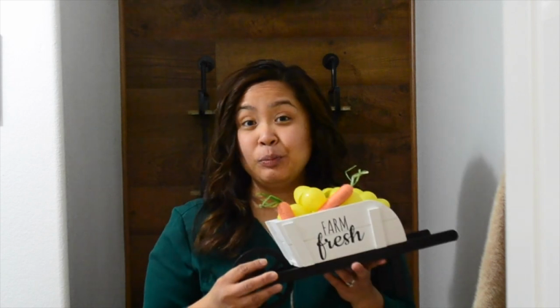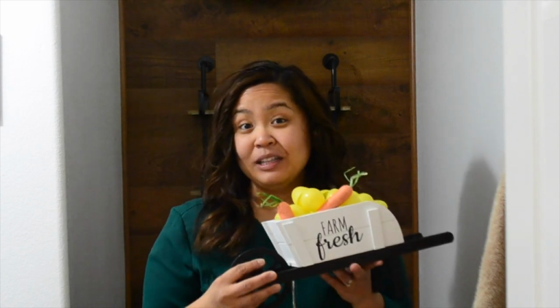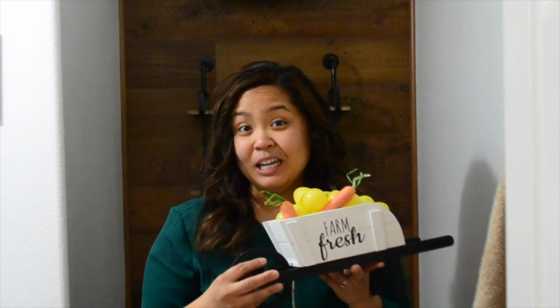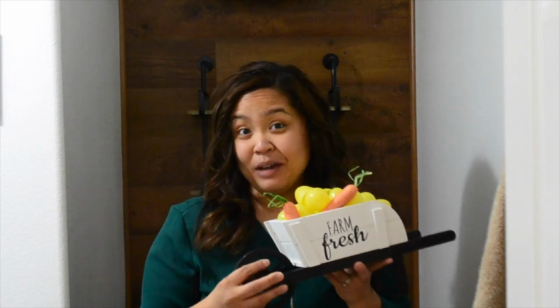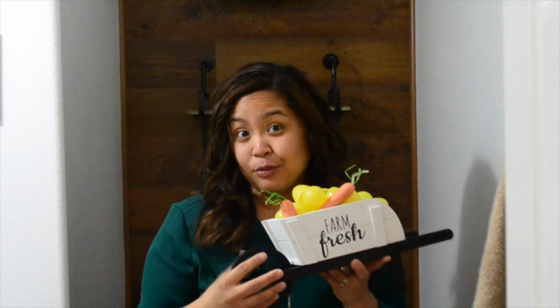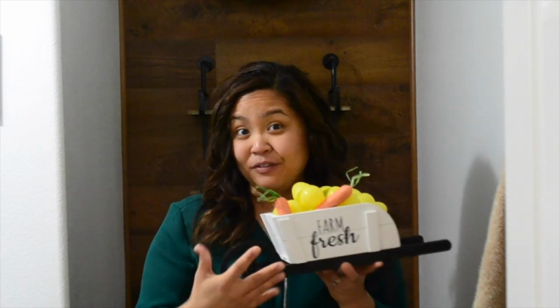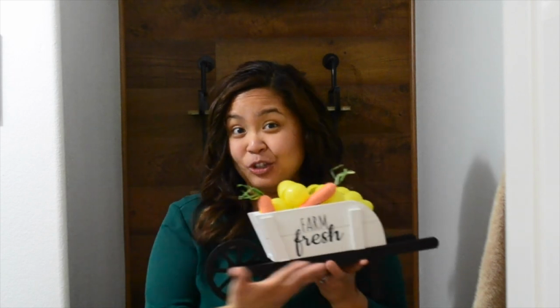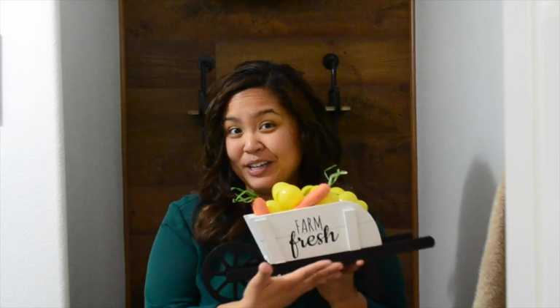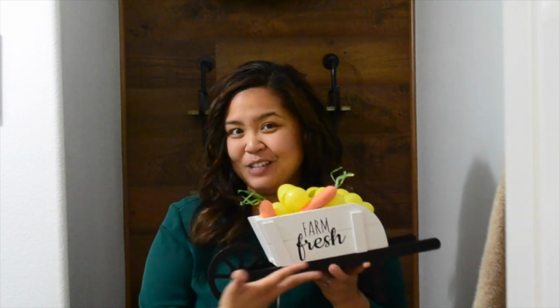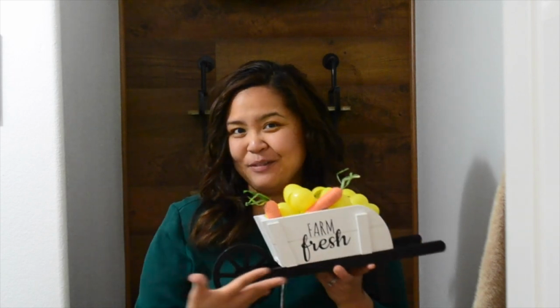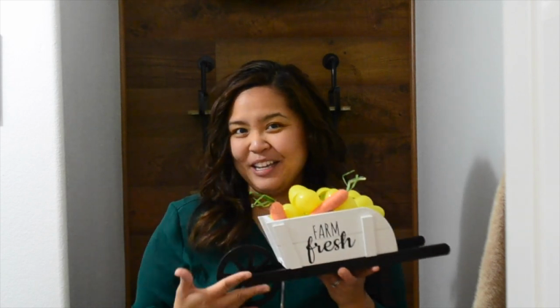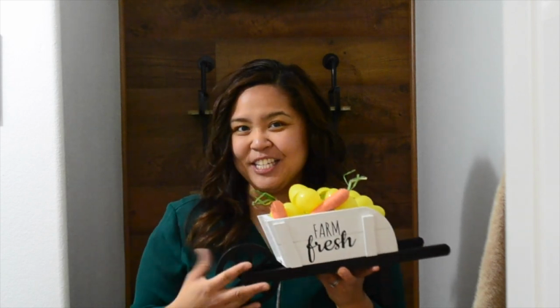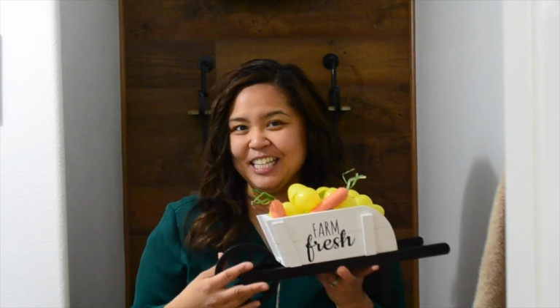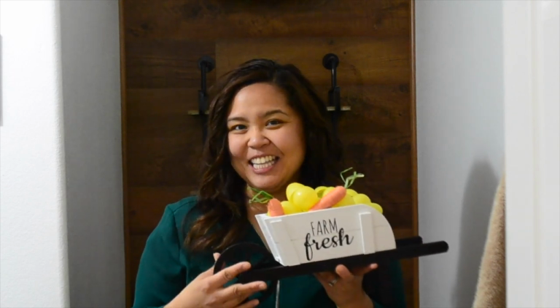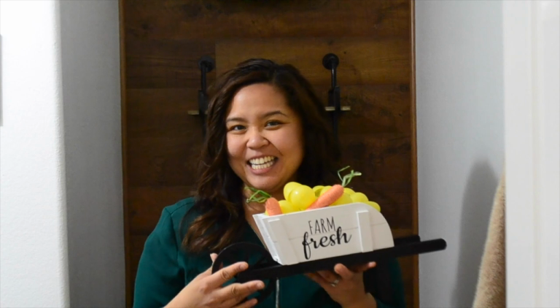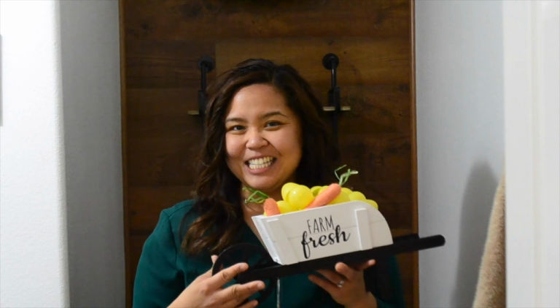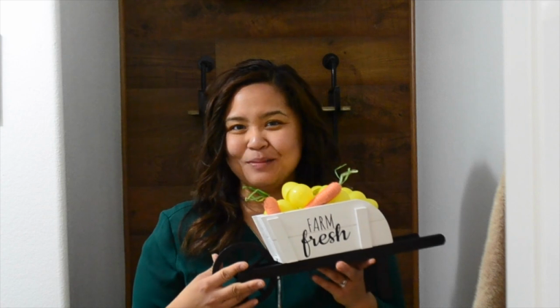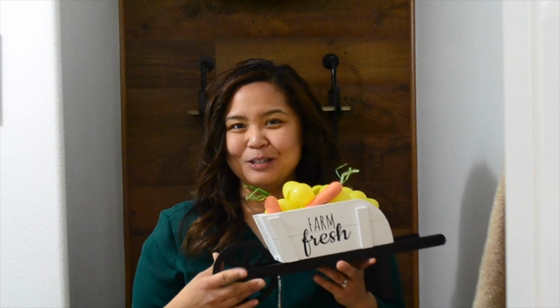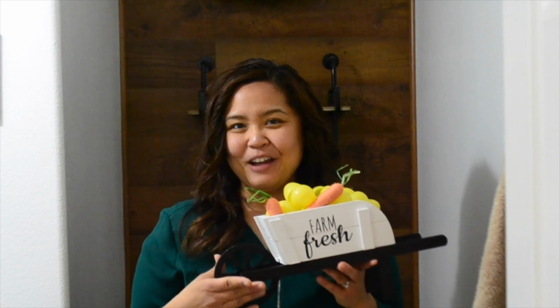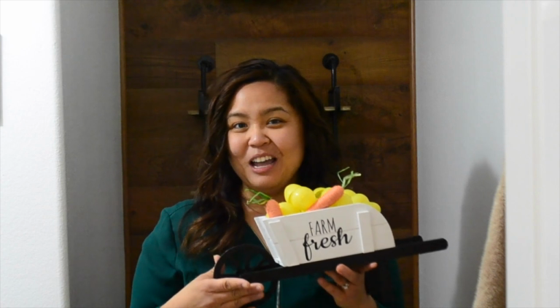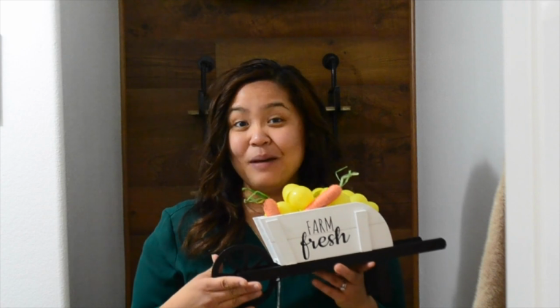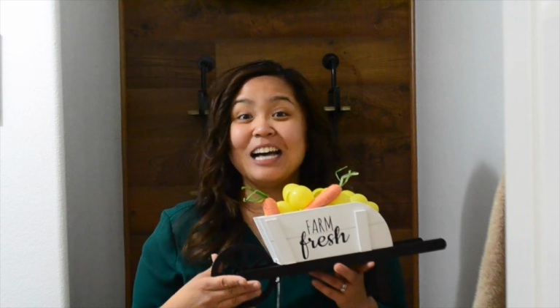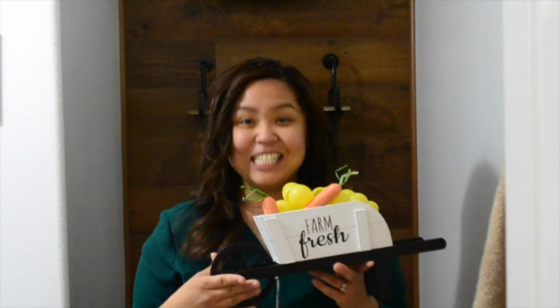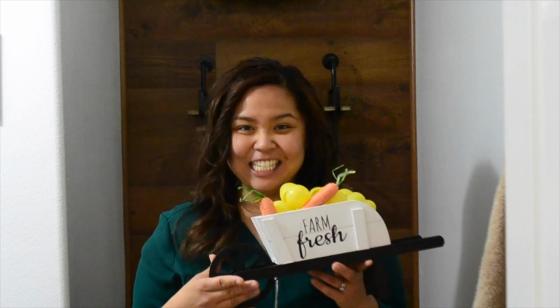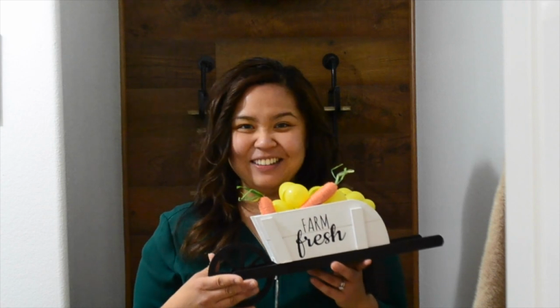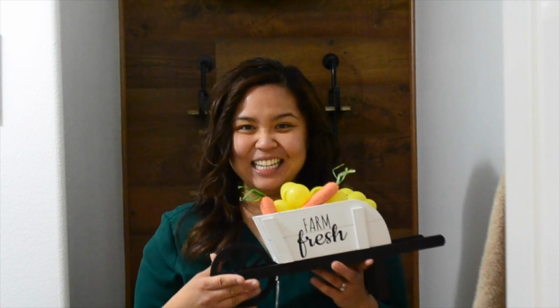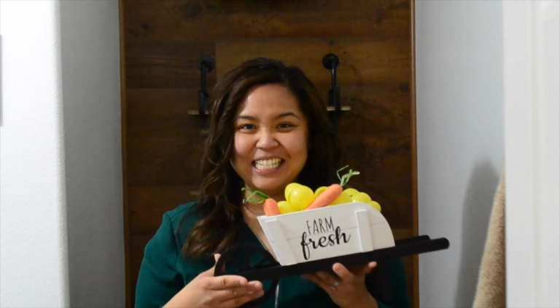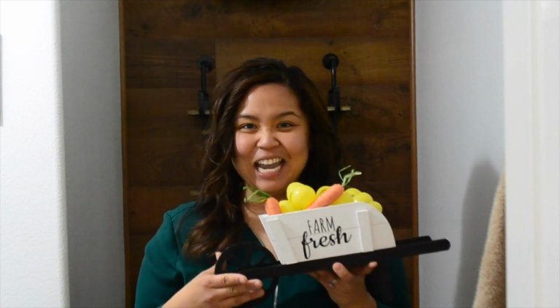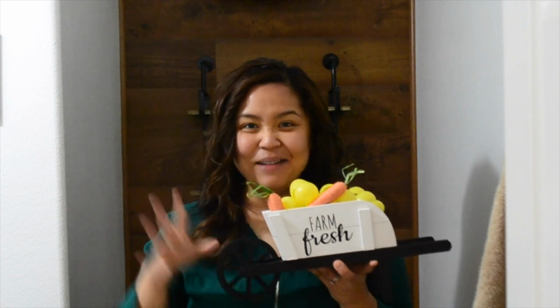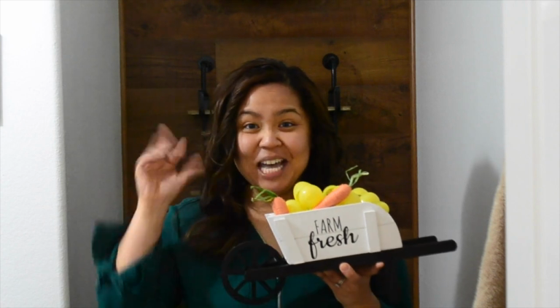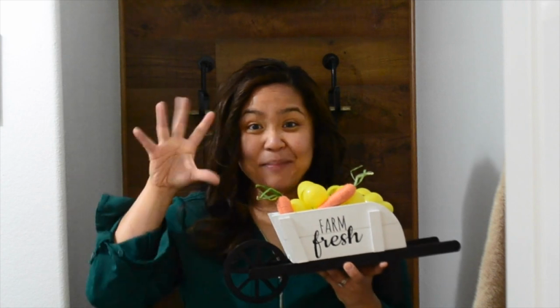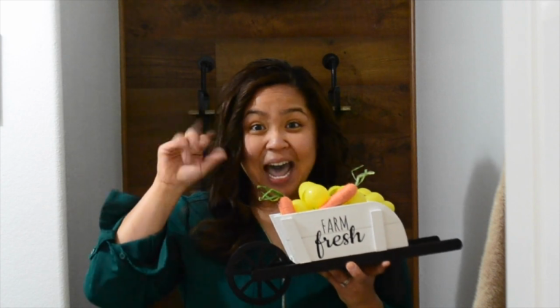I hope you like my thrifted transformation — like and subscribe, I'll see you next time, bye!